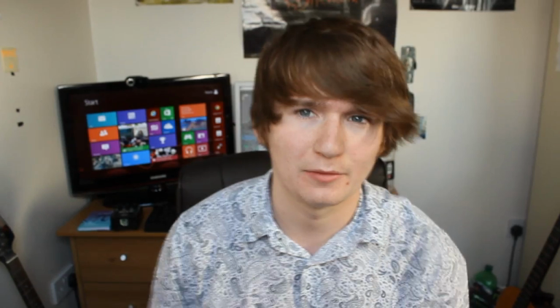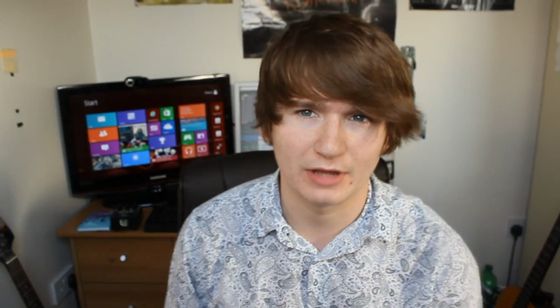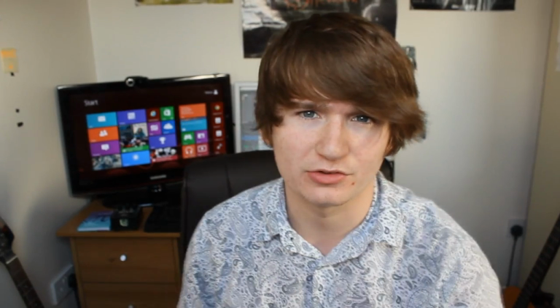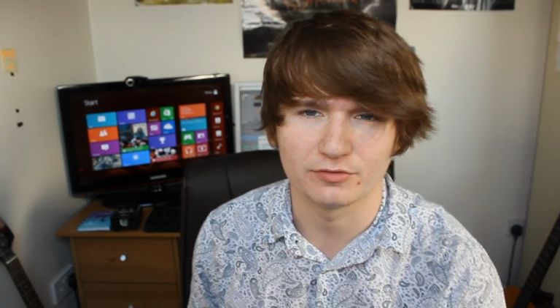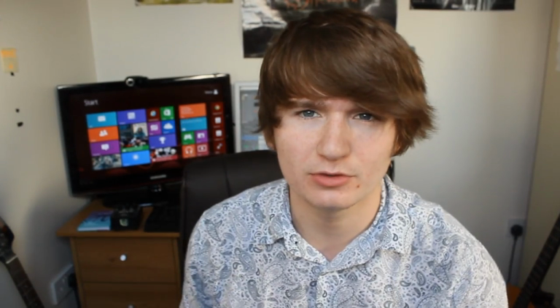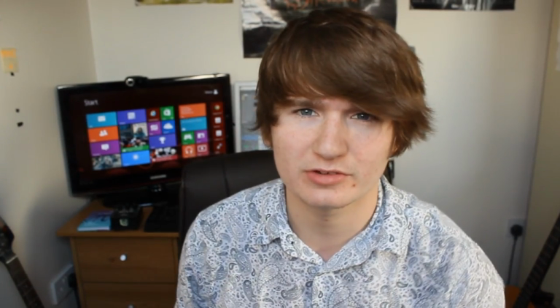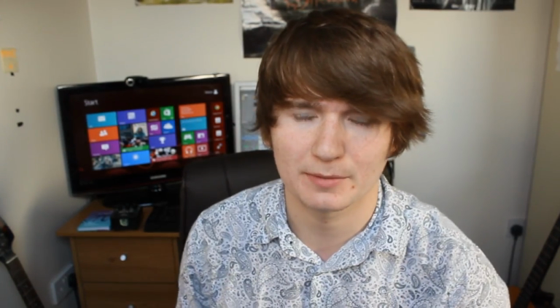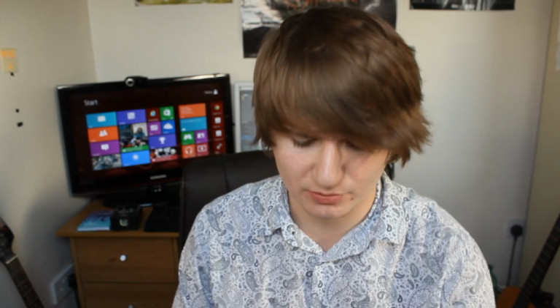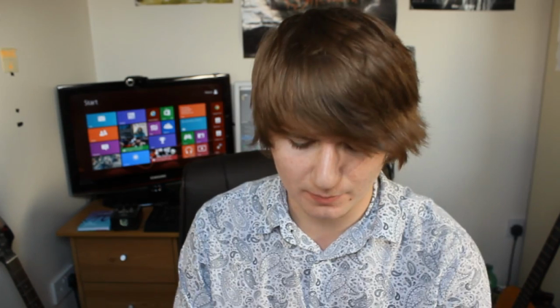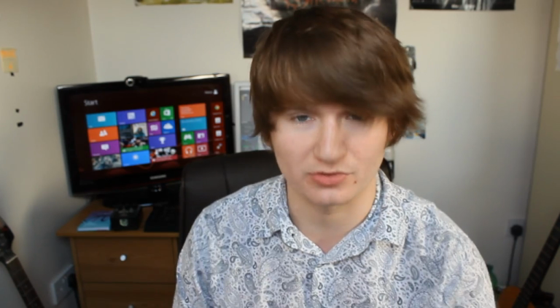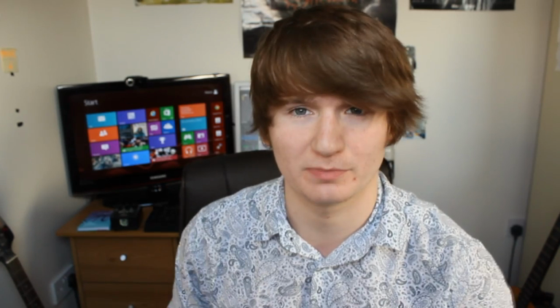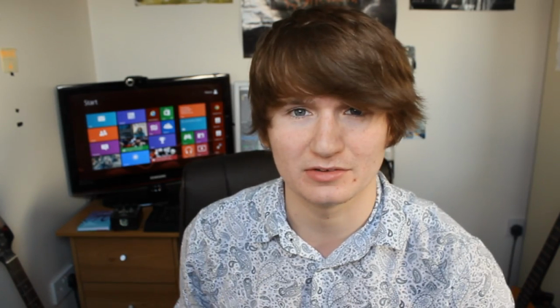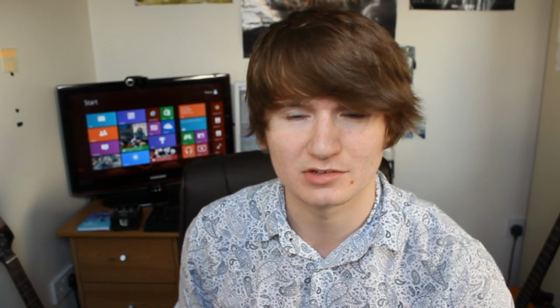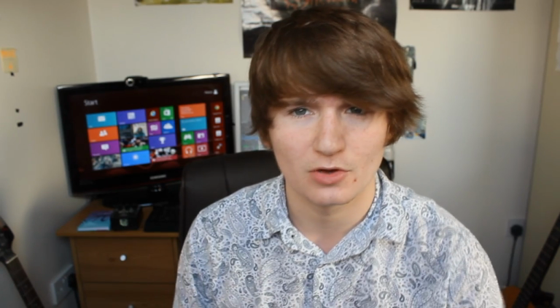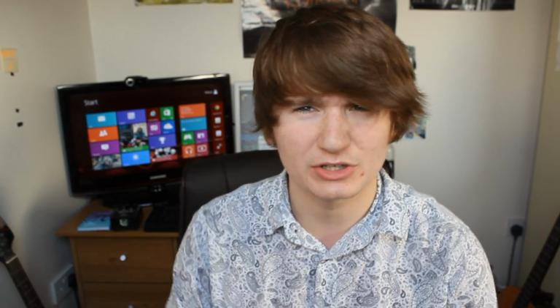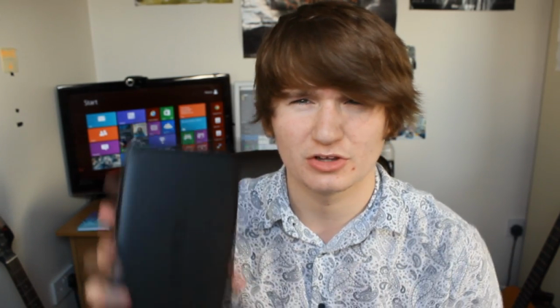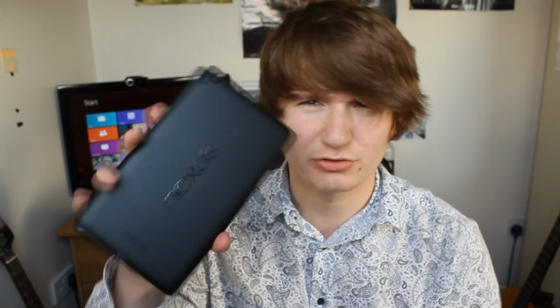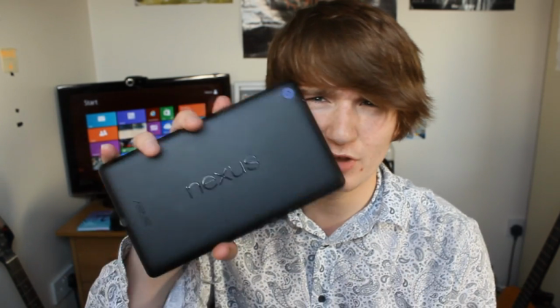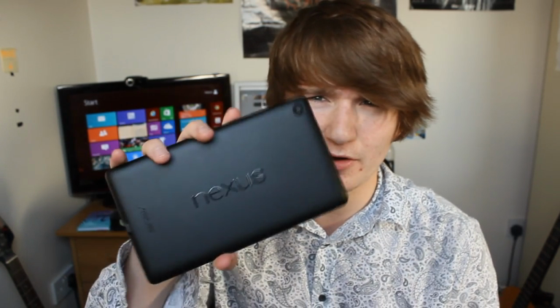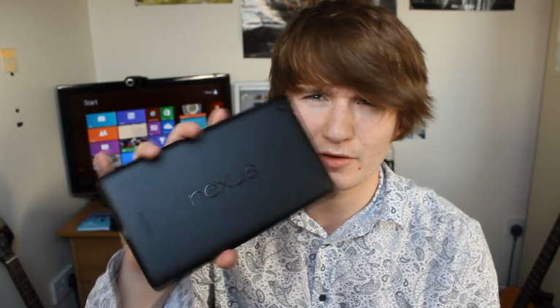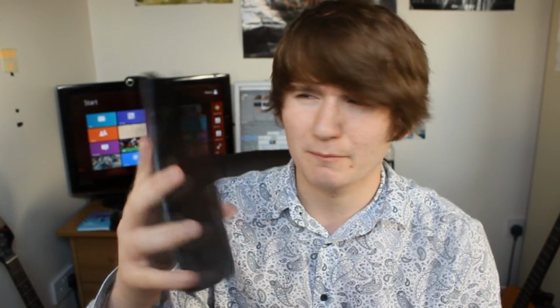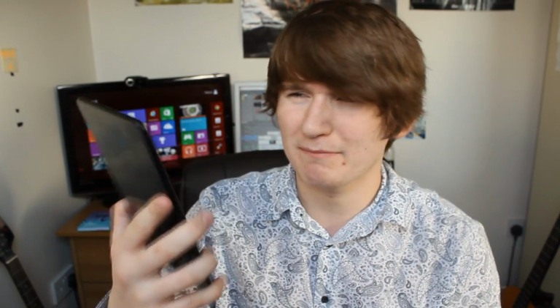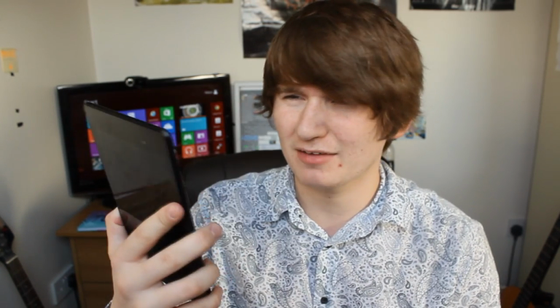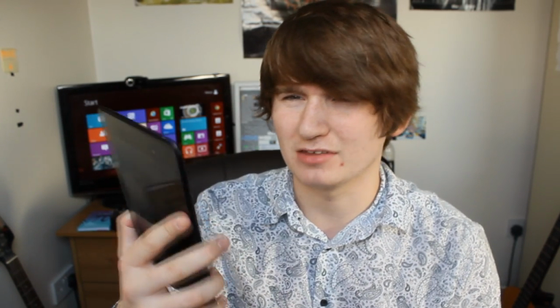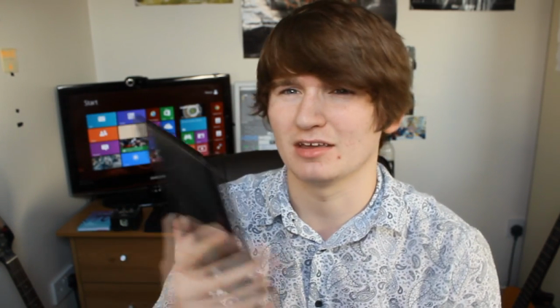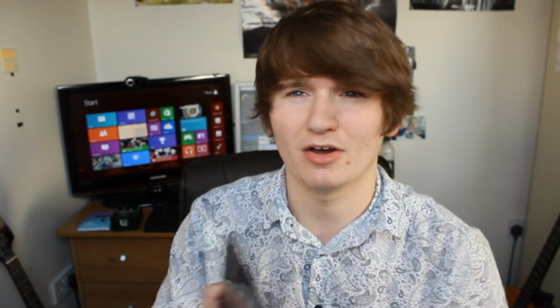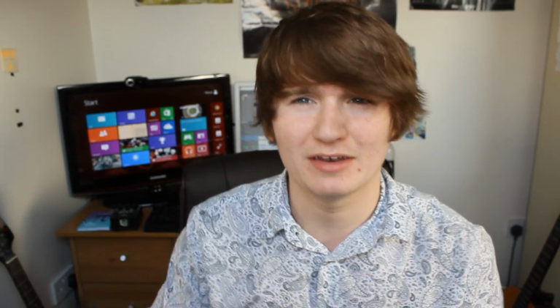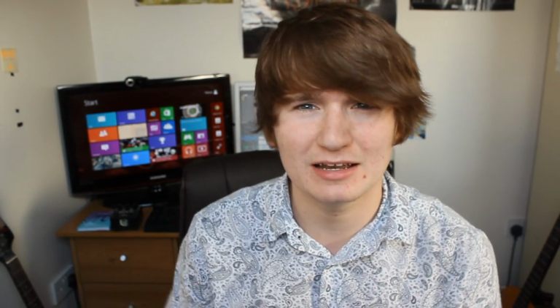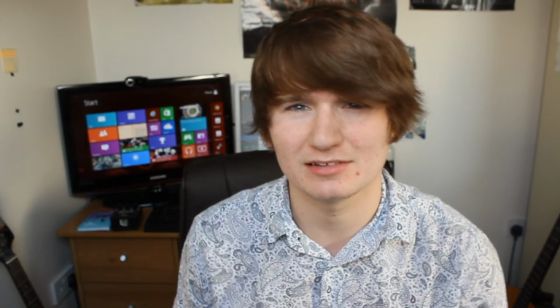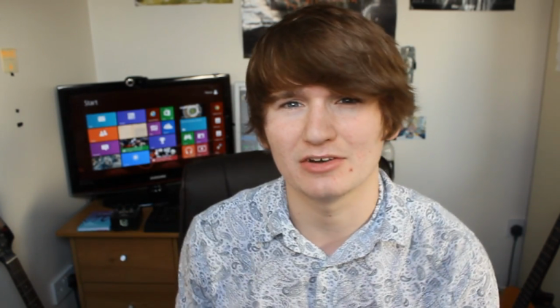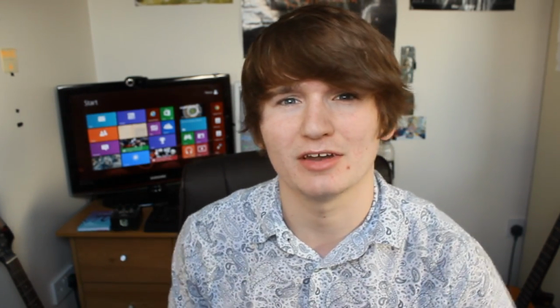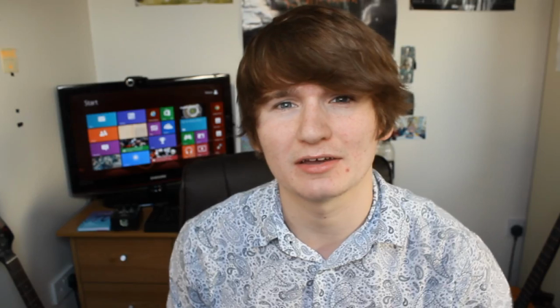However, a downside for using the tablet for this purpose is the speakers, which are true stereo, but they're back-facing and aren't nearly as loud as I'd like.